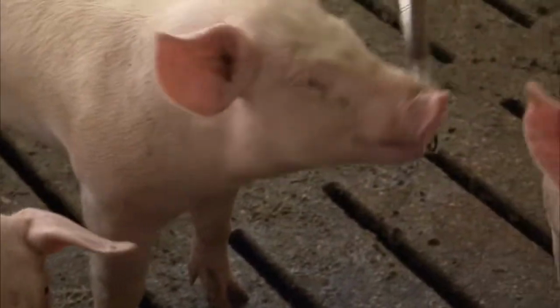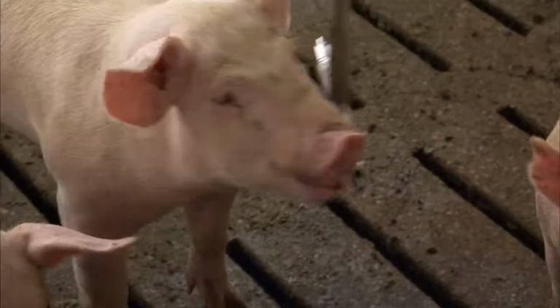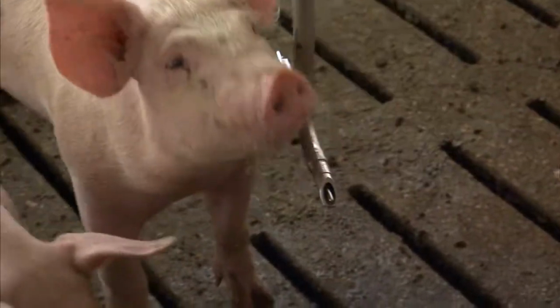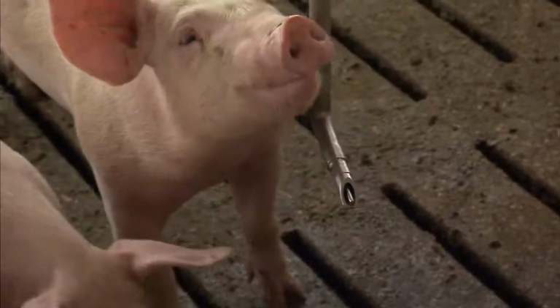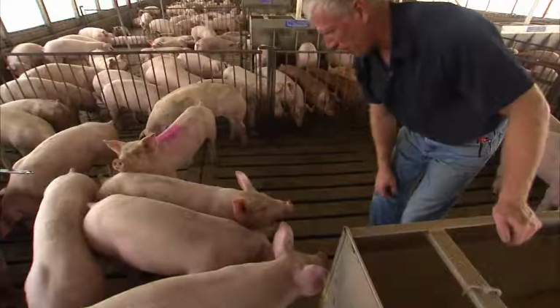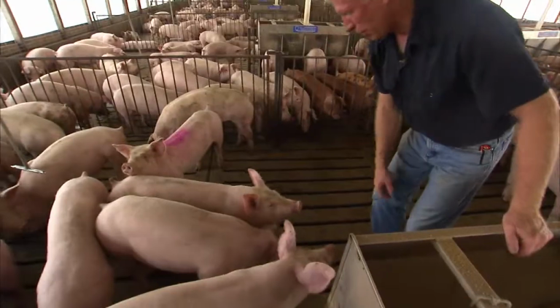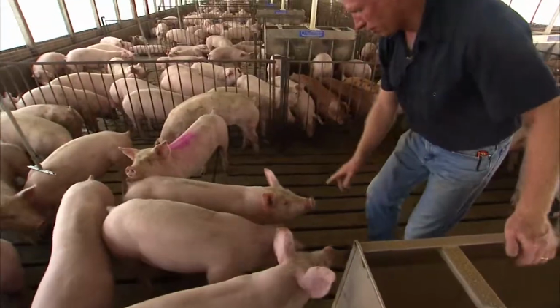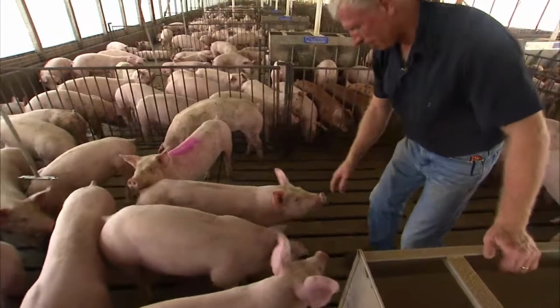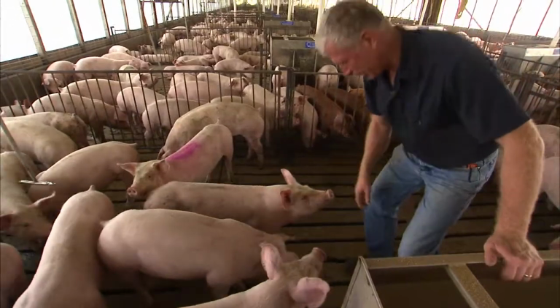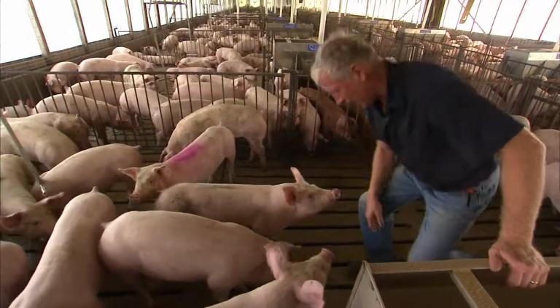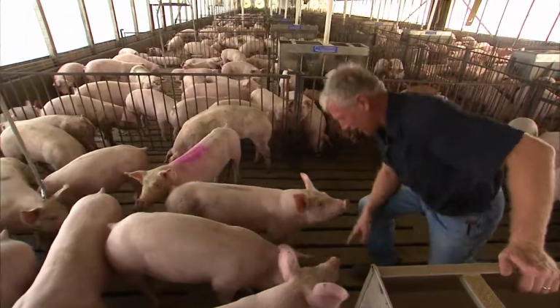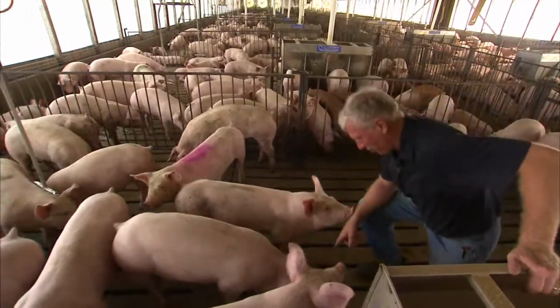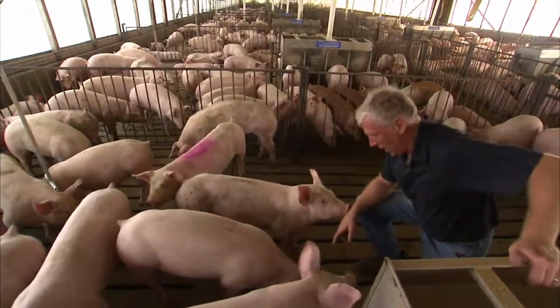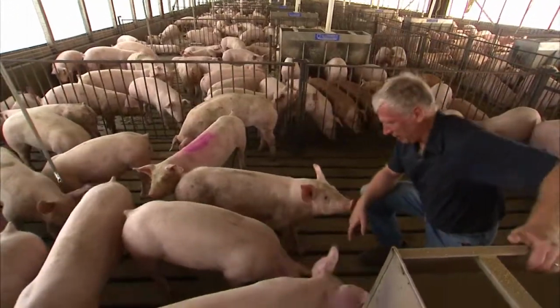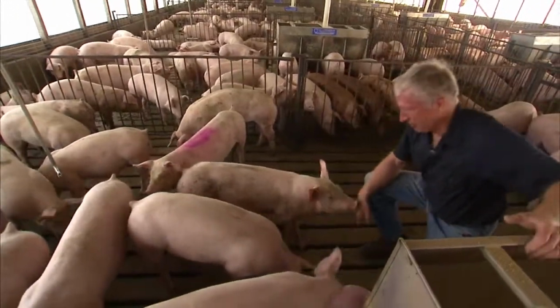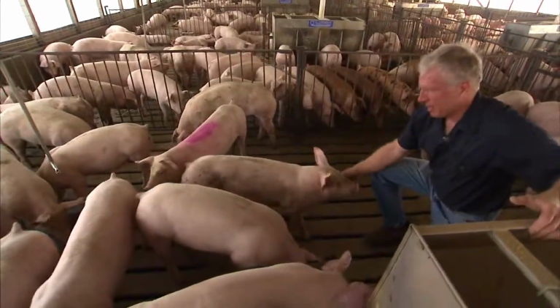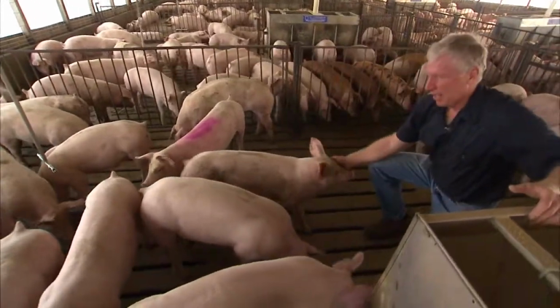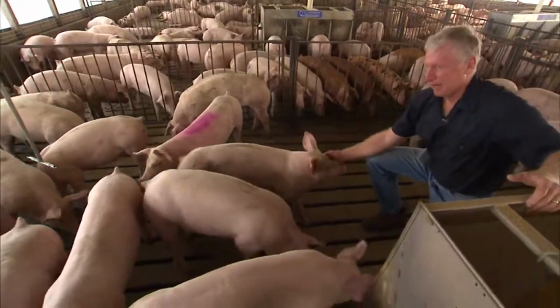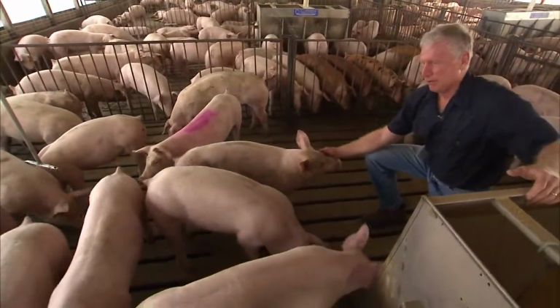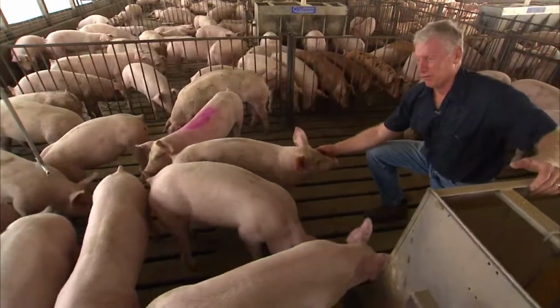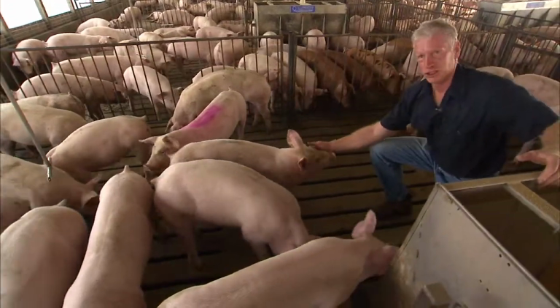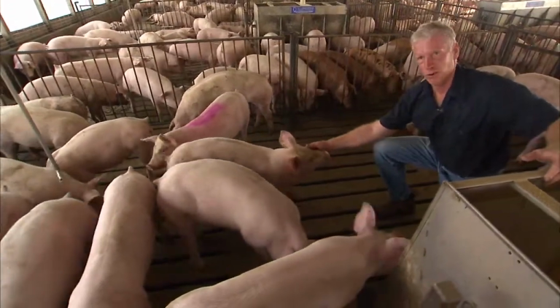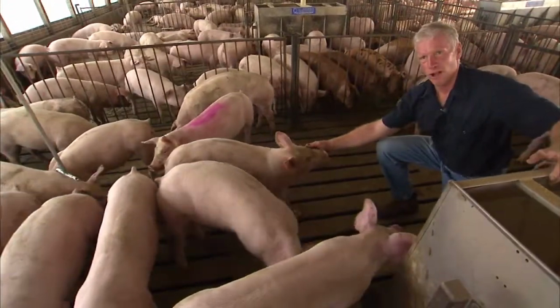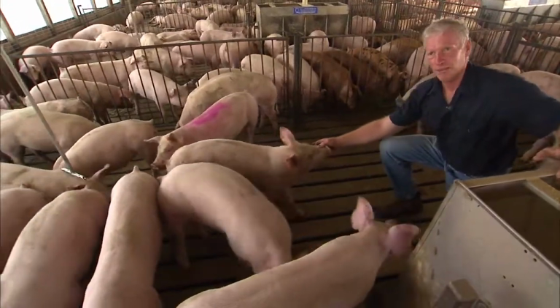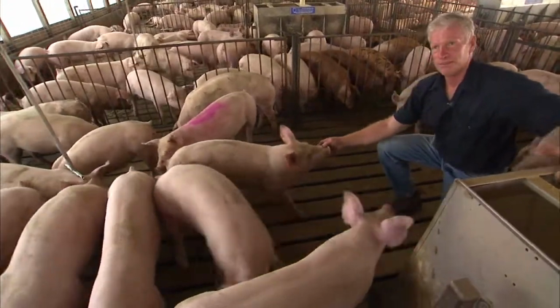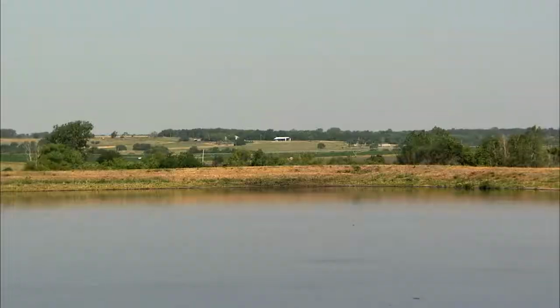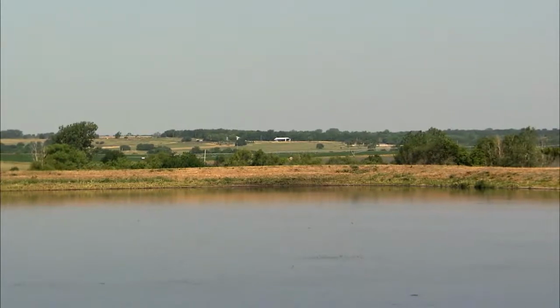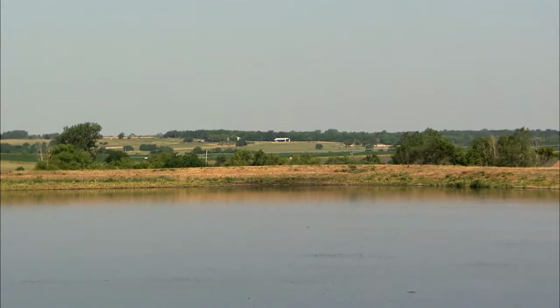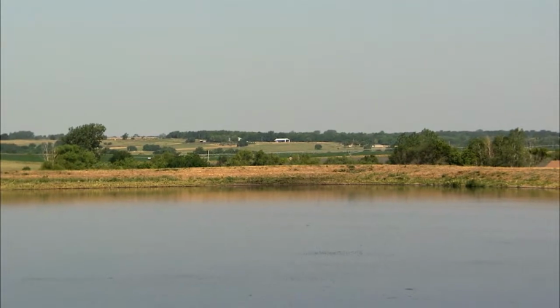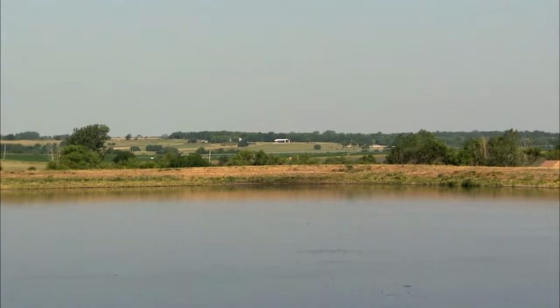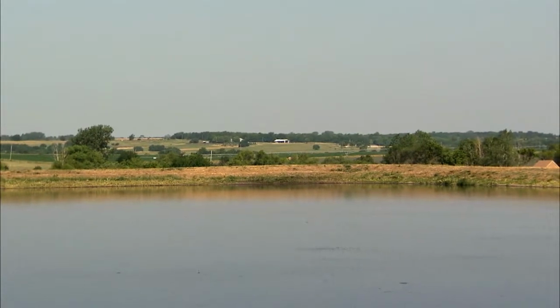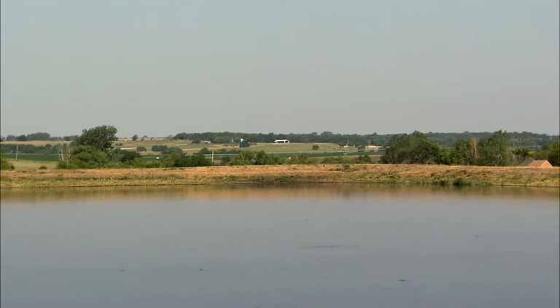There's a pit below the barn here. The manure drops down into the pit, and then we flush it away into a lagoon.